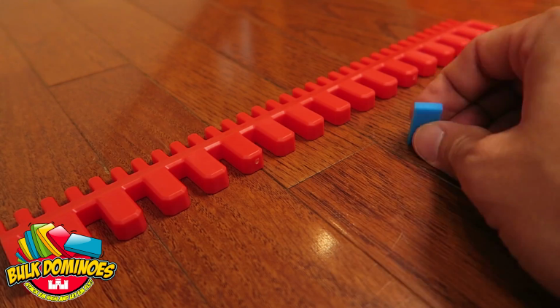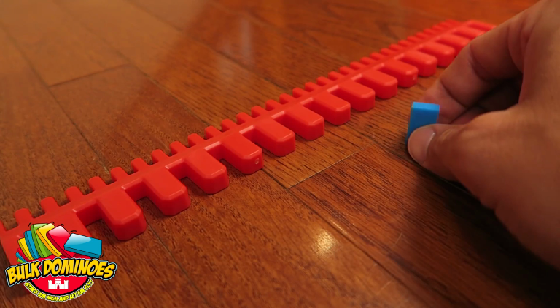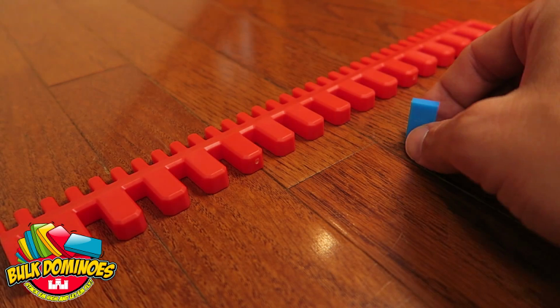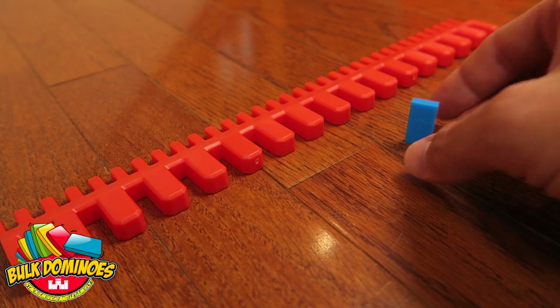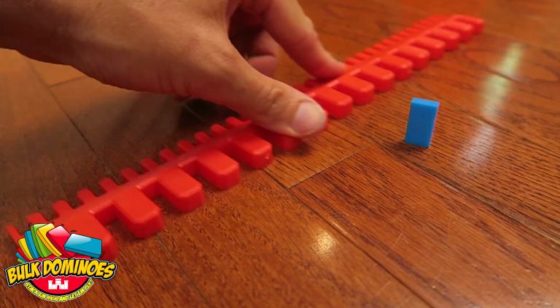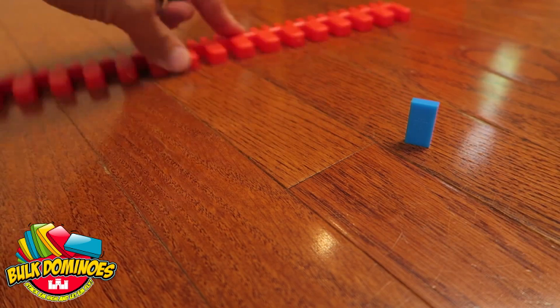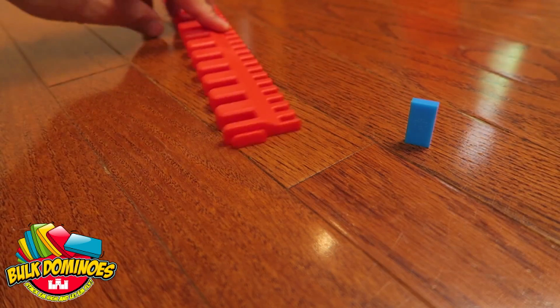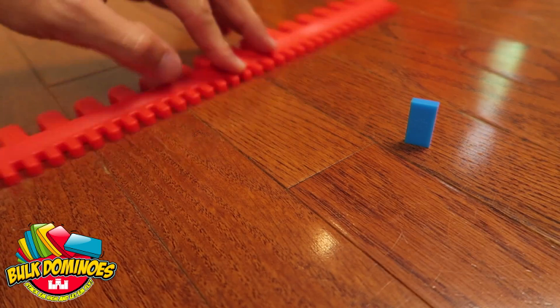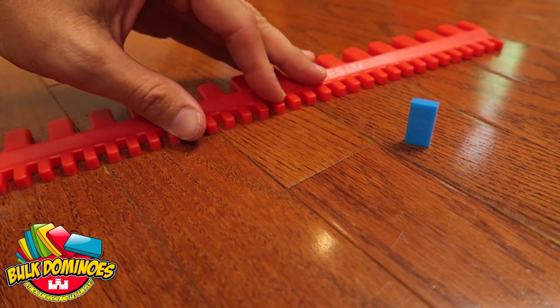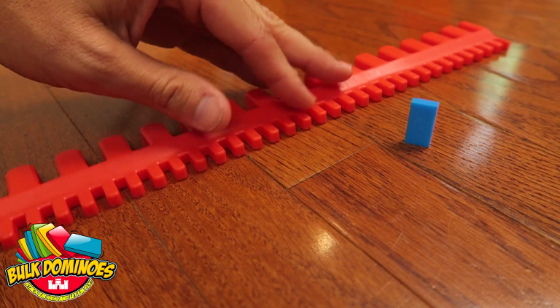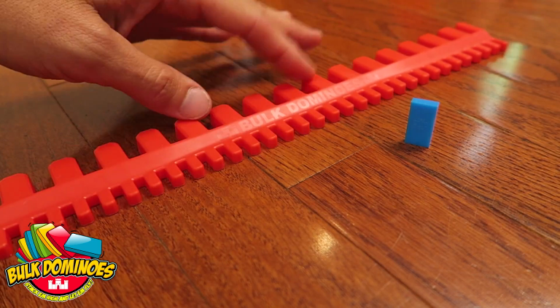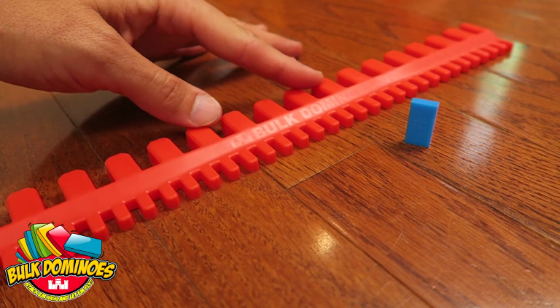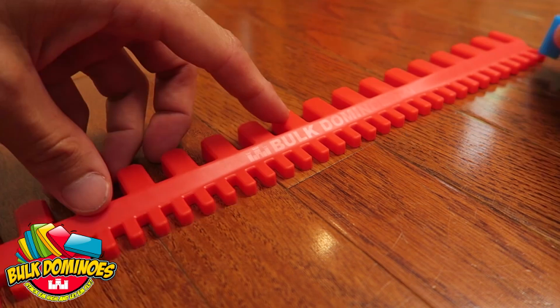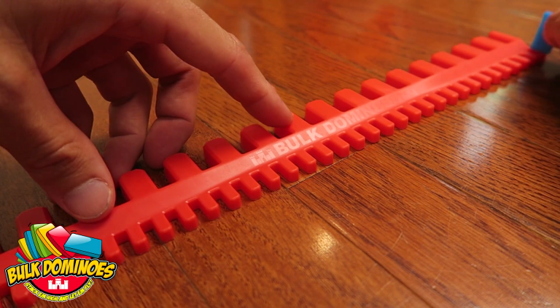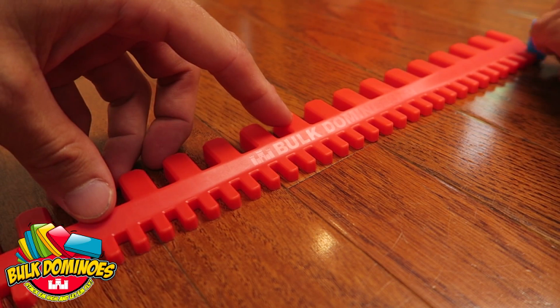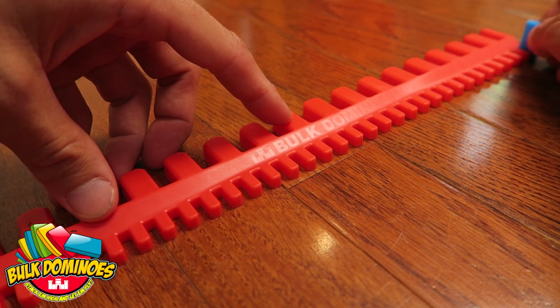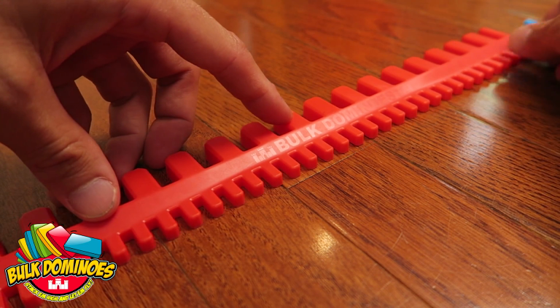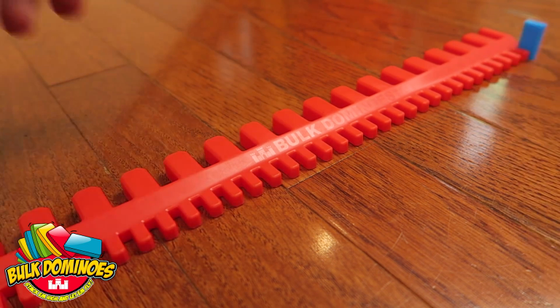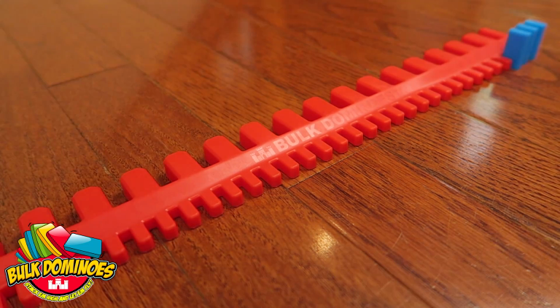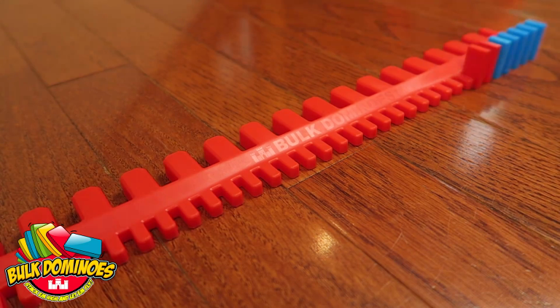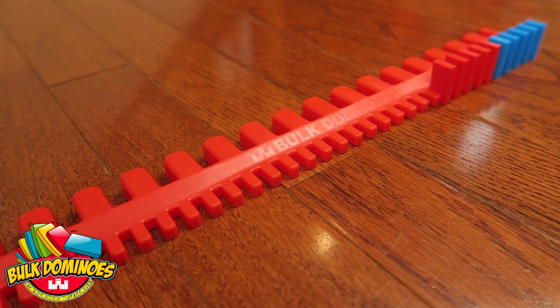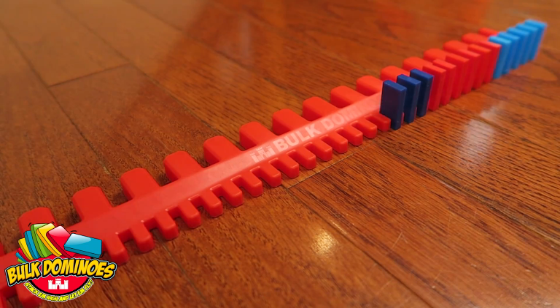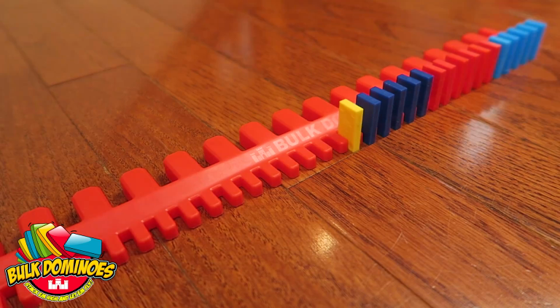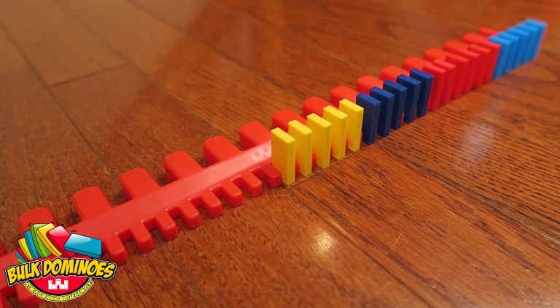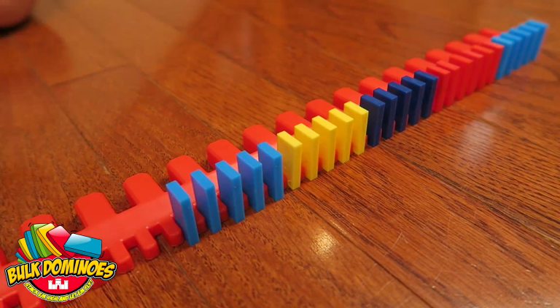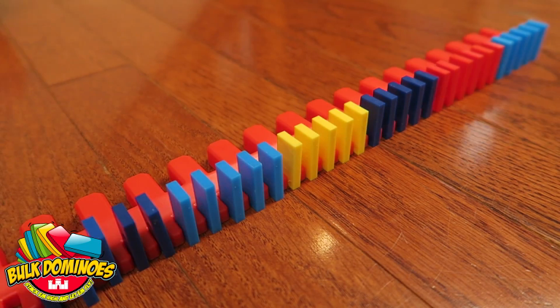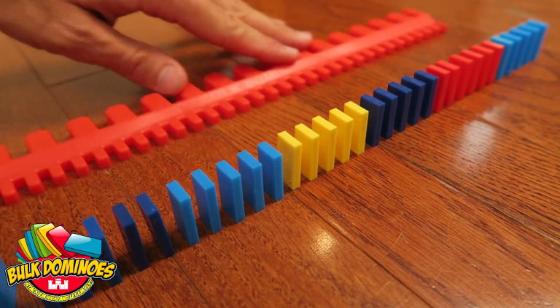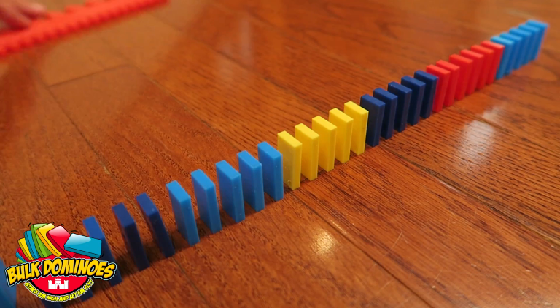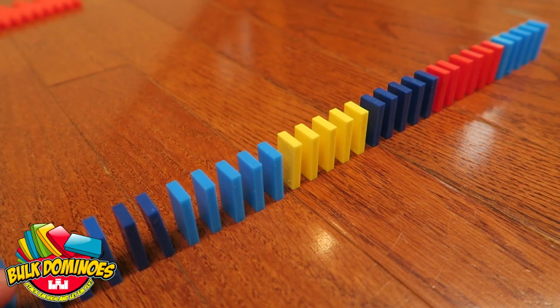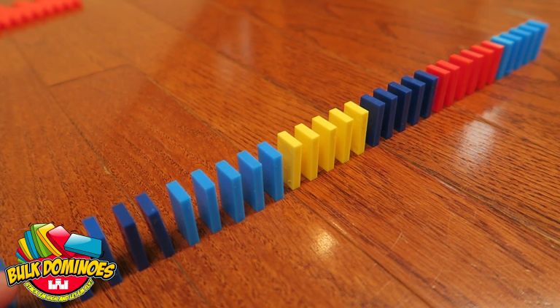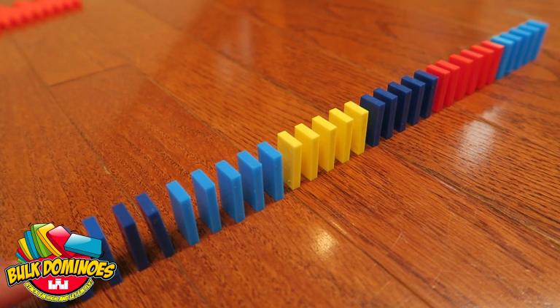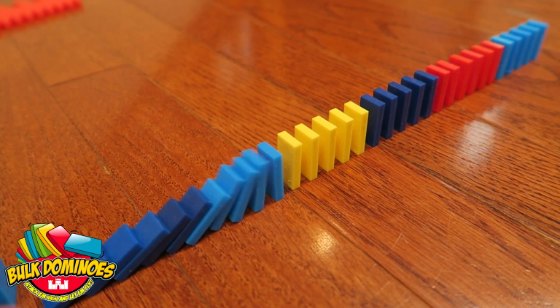Many dominoes? No problem! Just flip it around, rack them up, and knock them down!